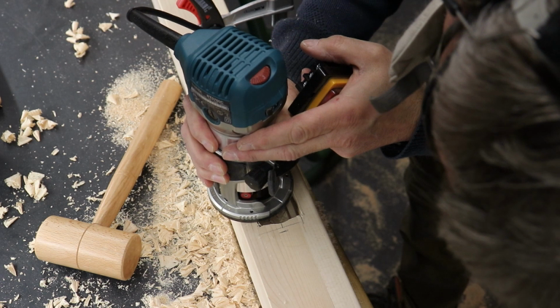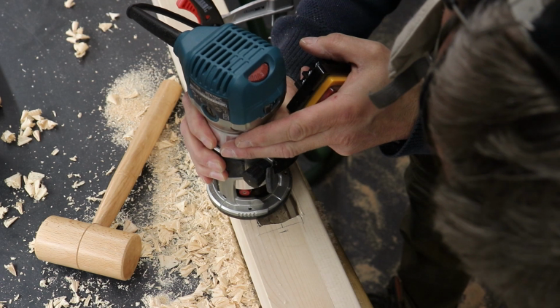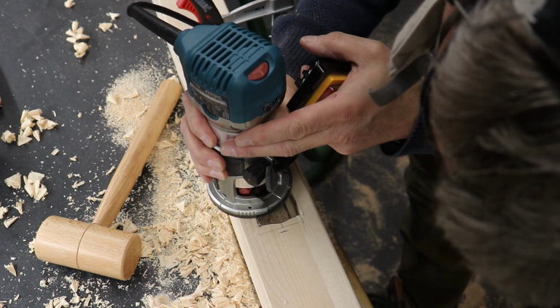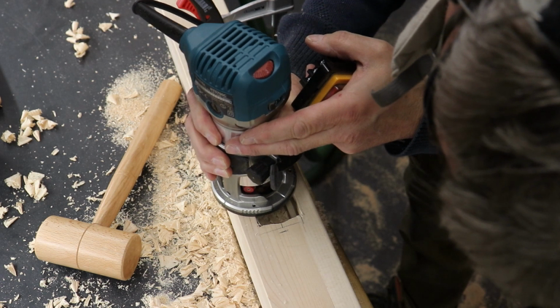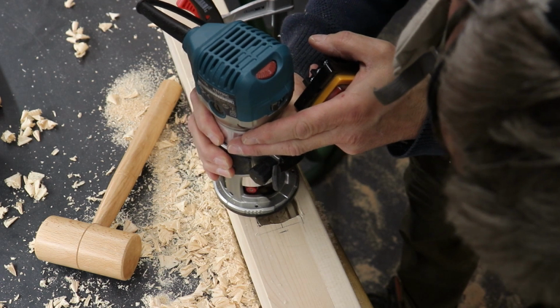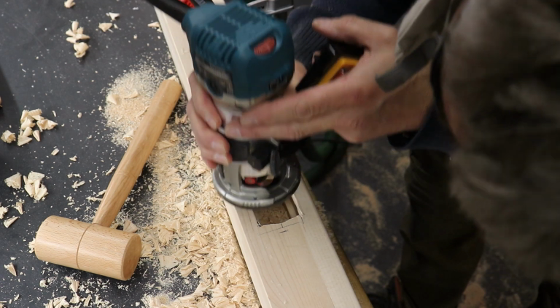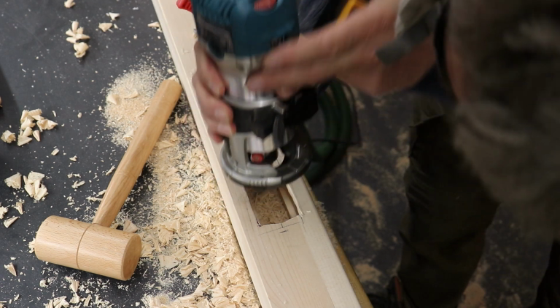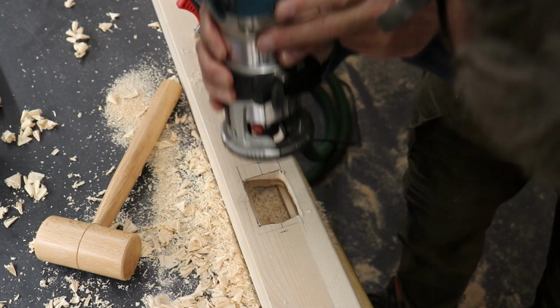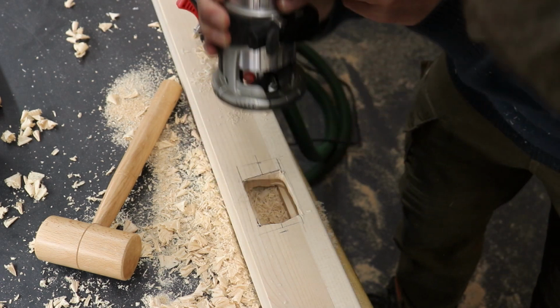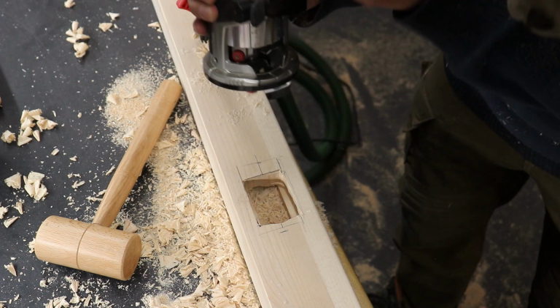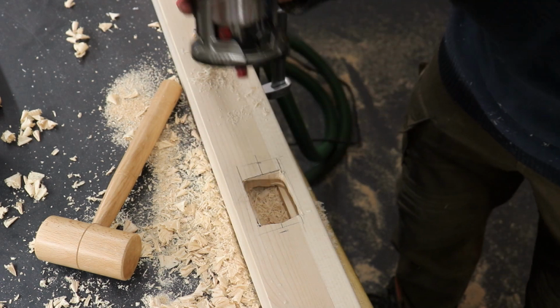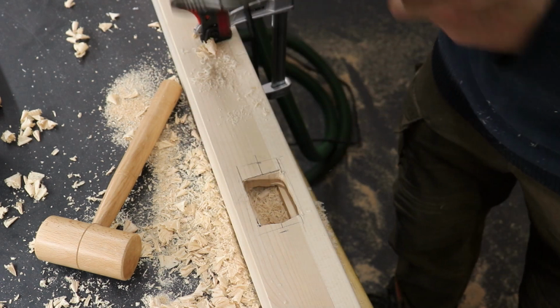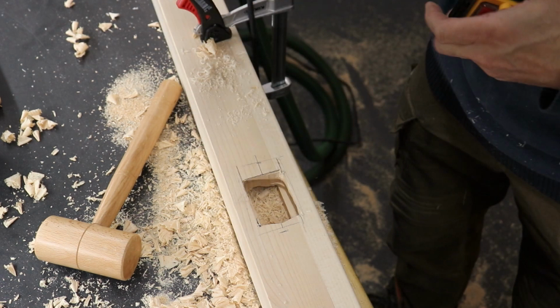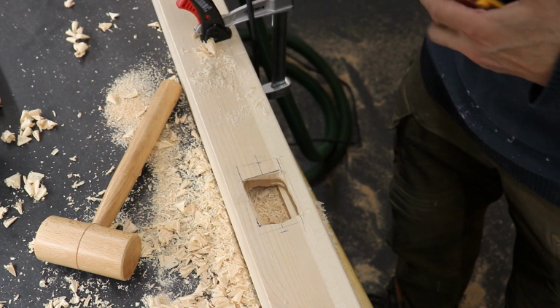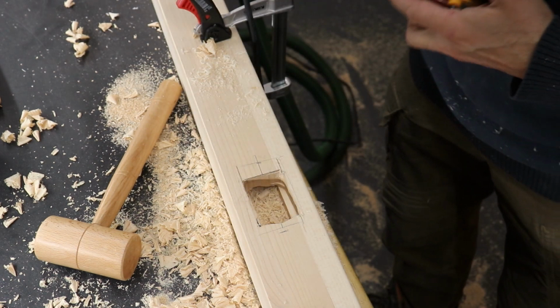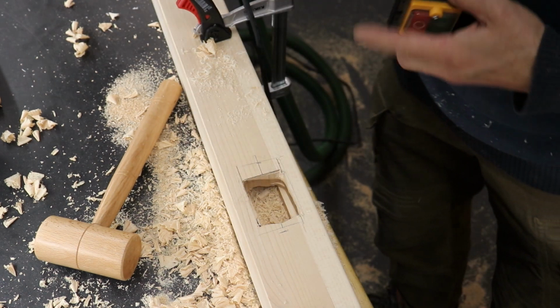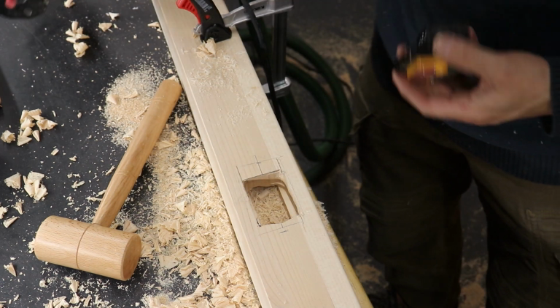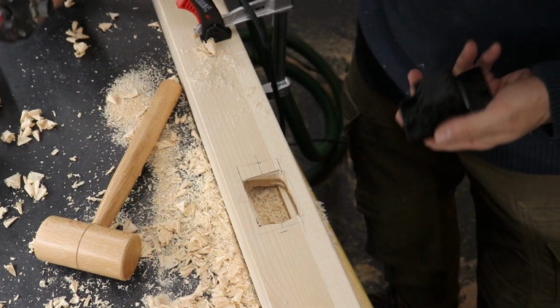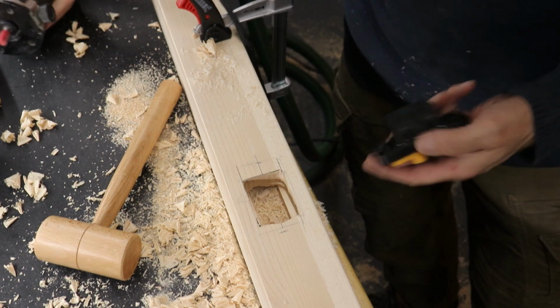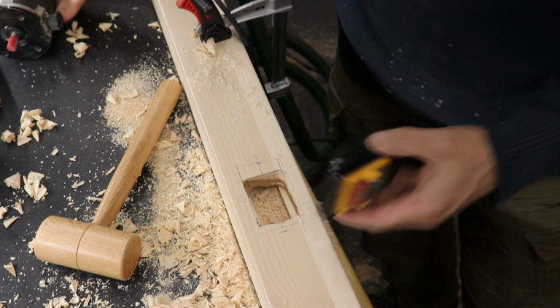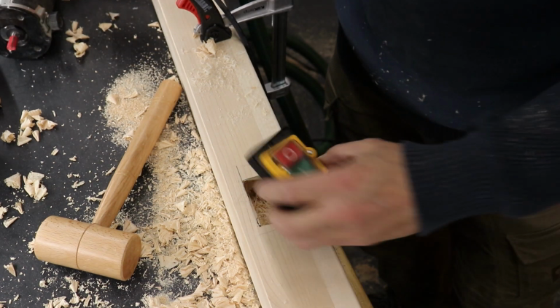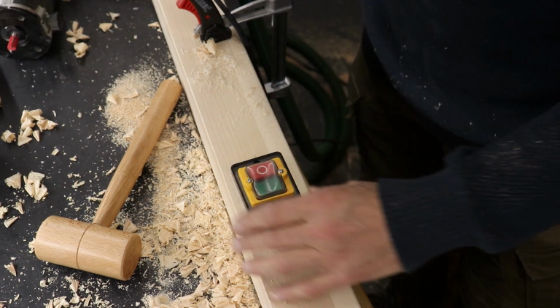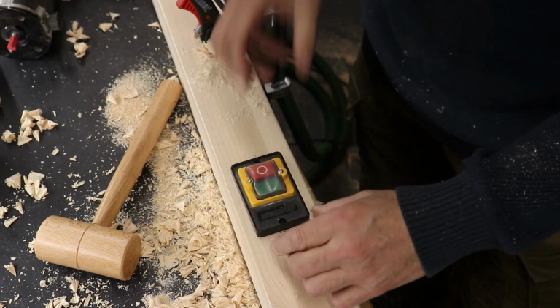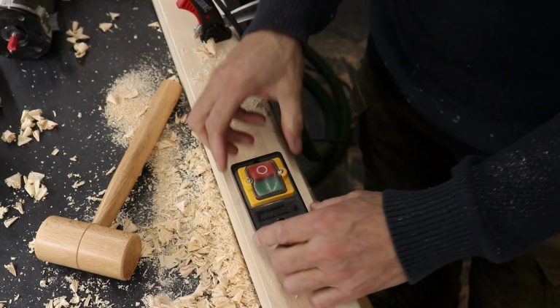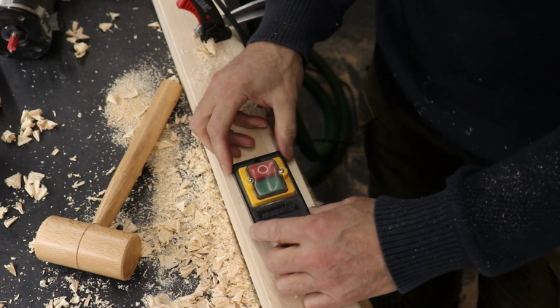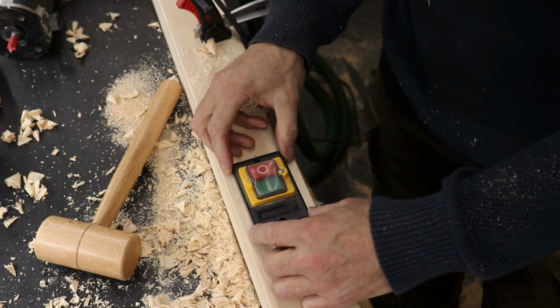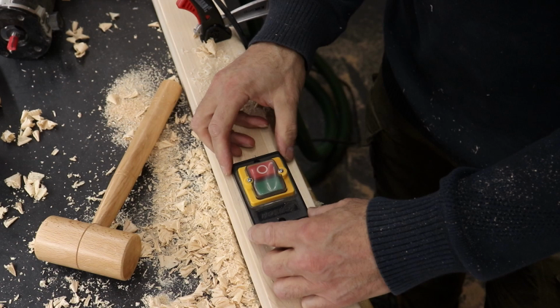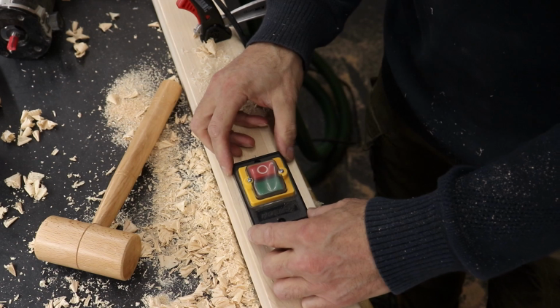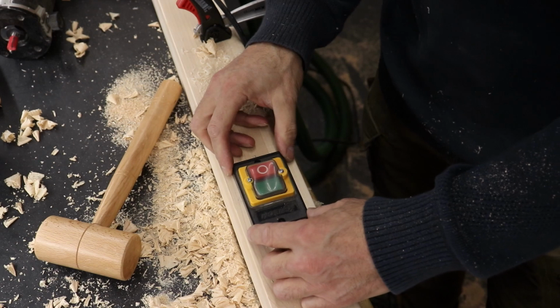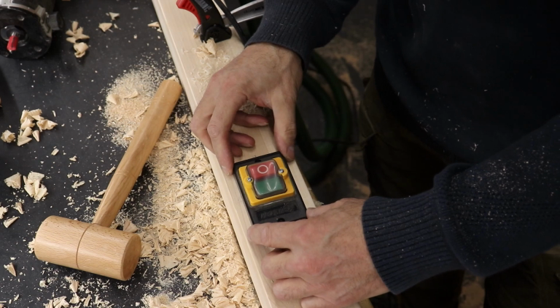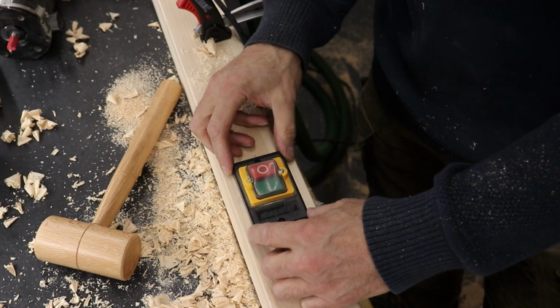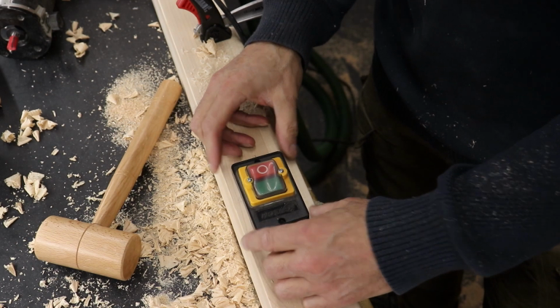In one of the legs I made the electrical connections for a switch that can turn the router on and off.